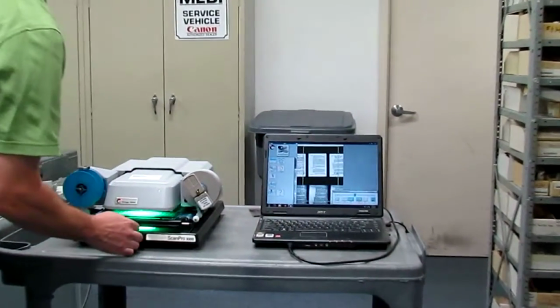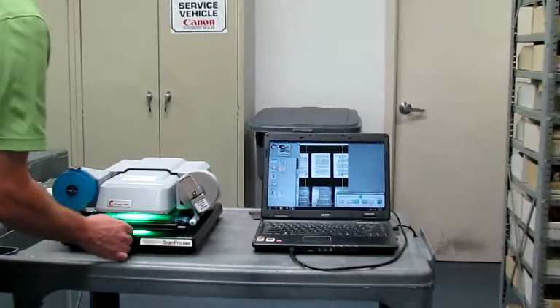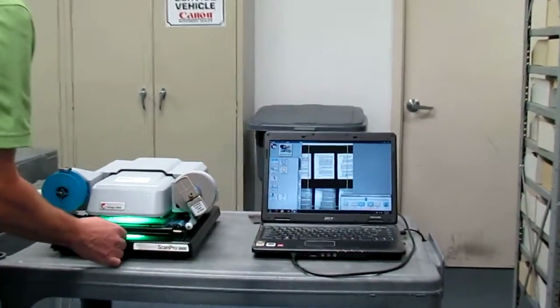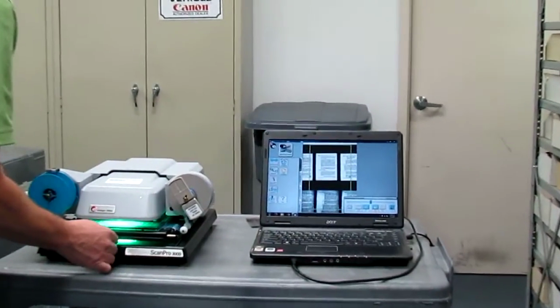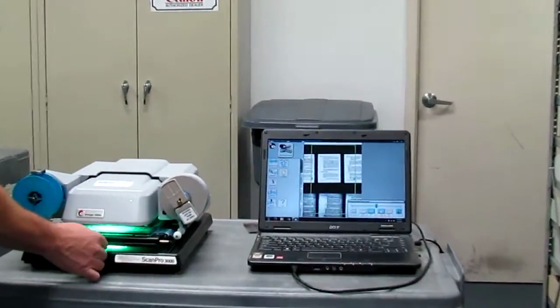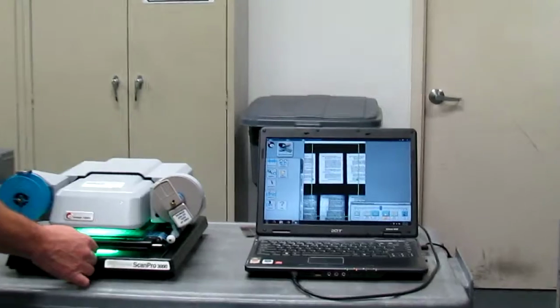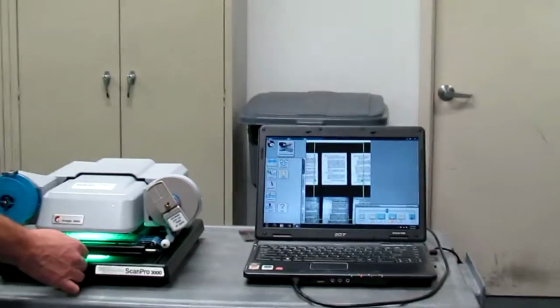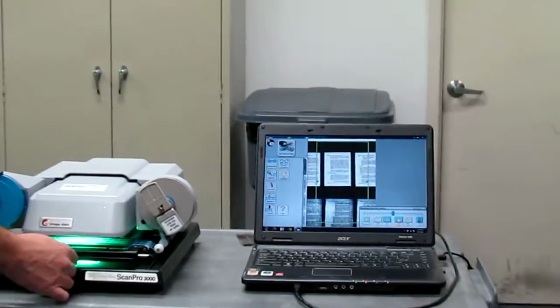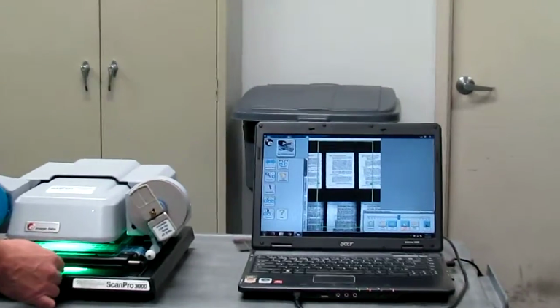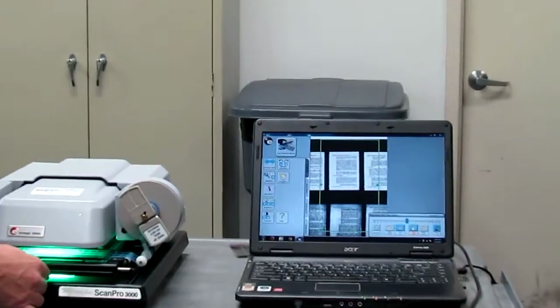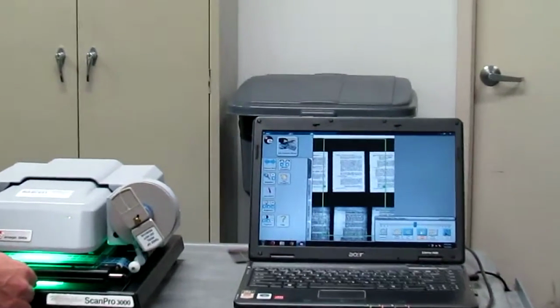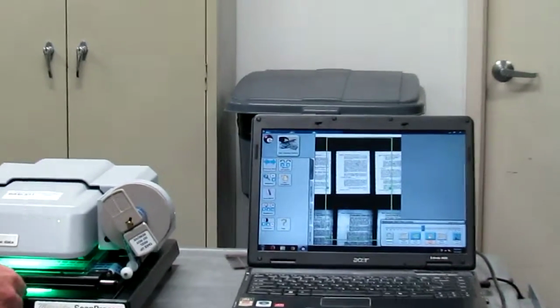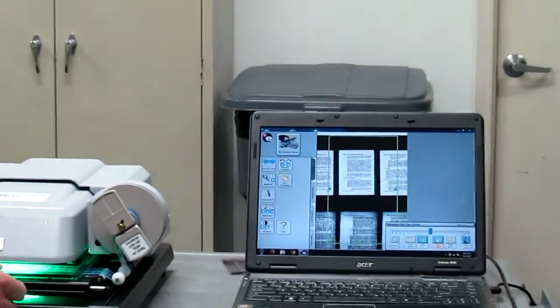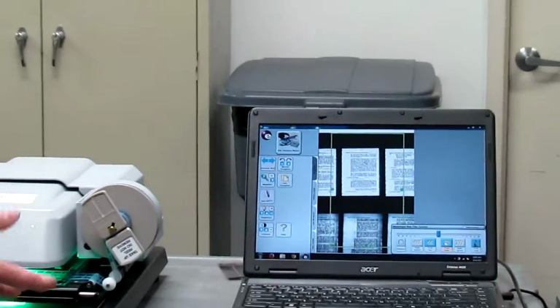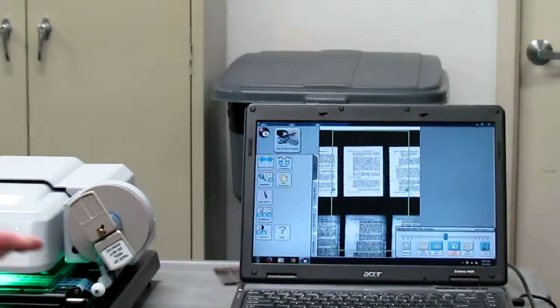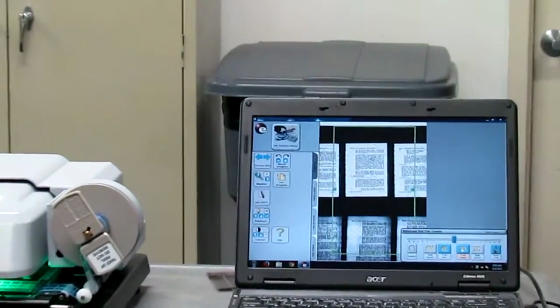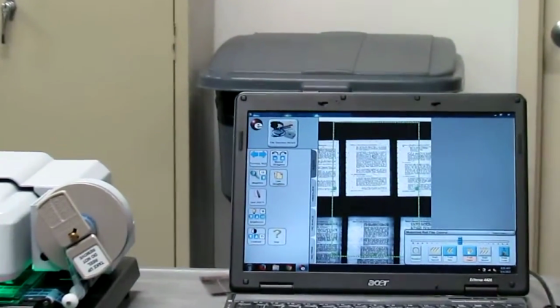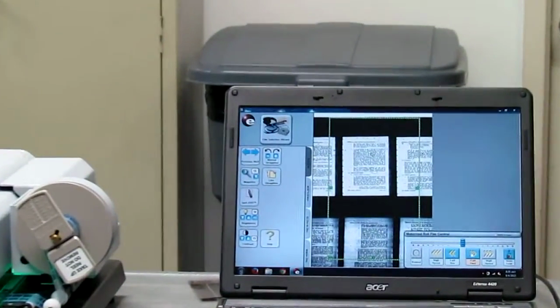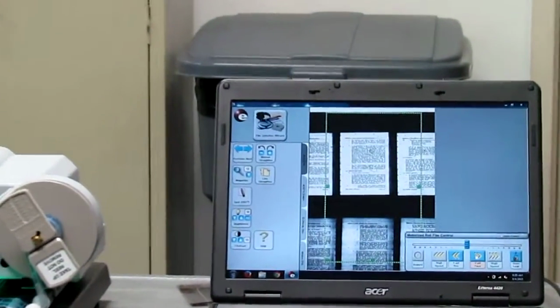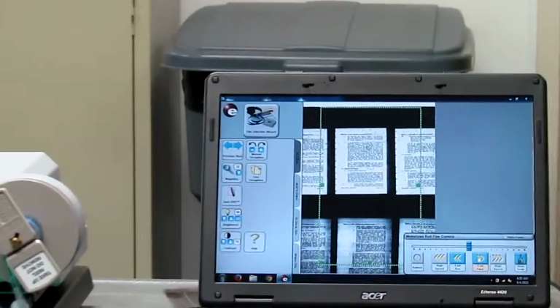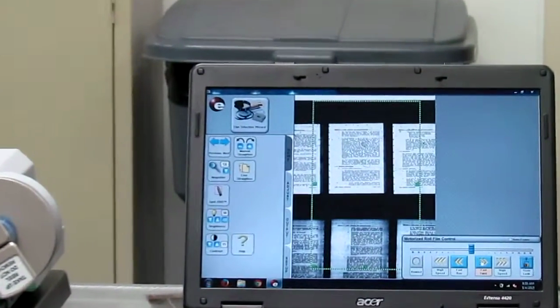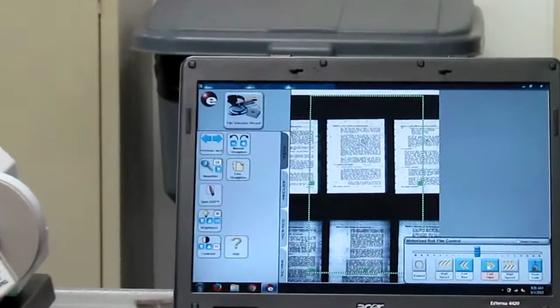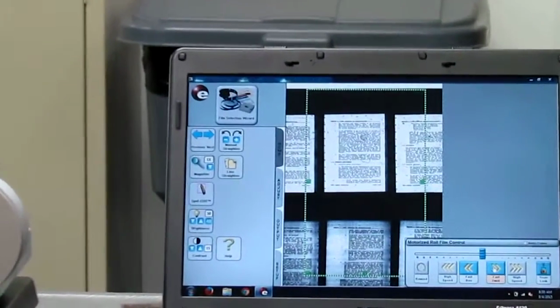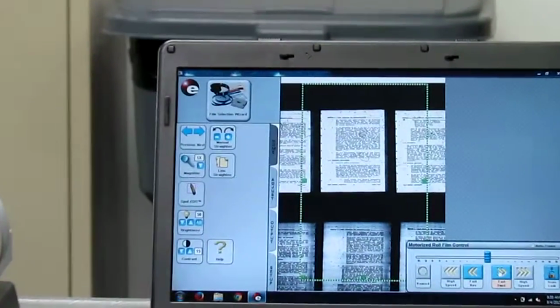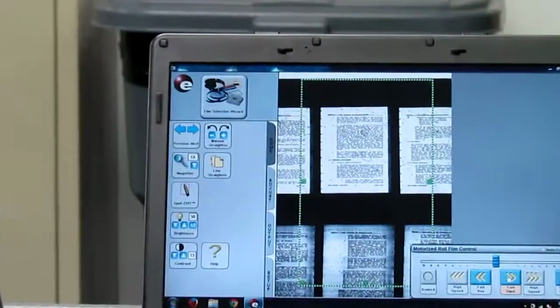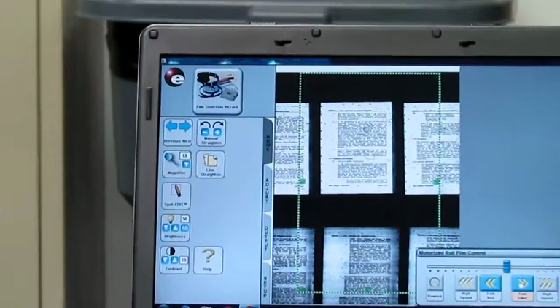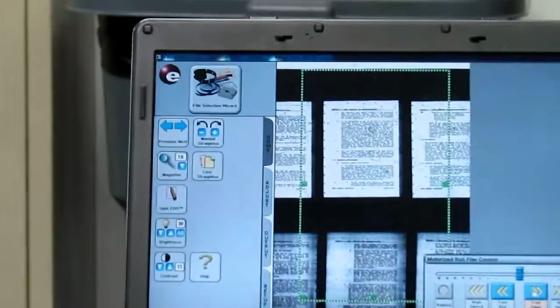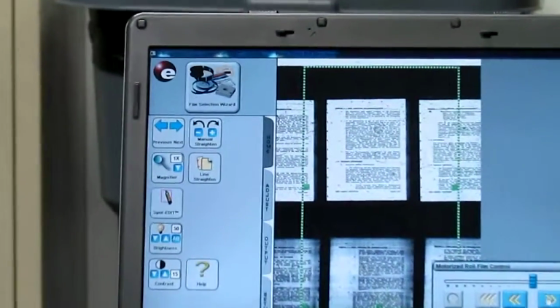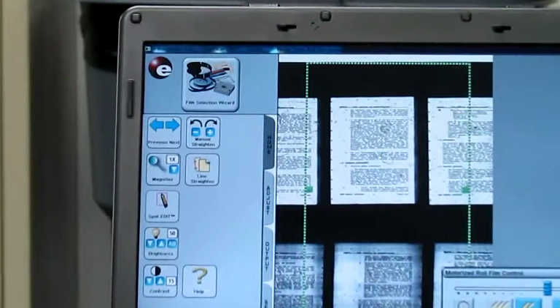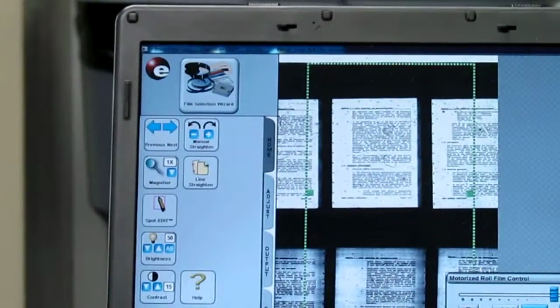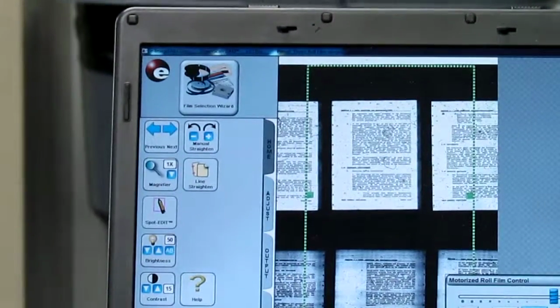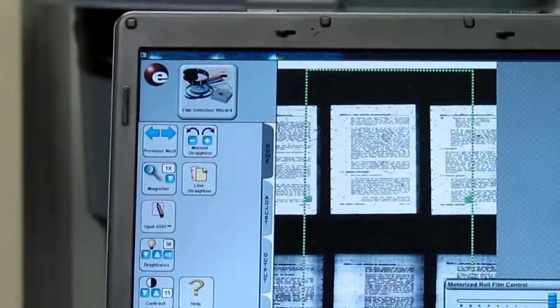From here we can now email, scan, or print. It's that easy.